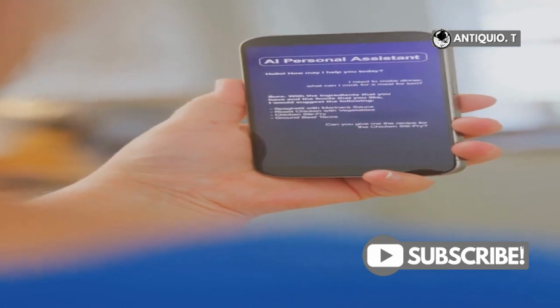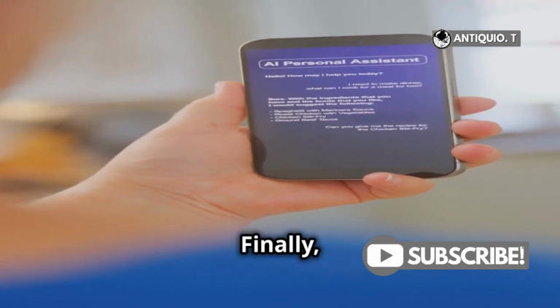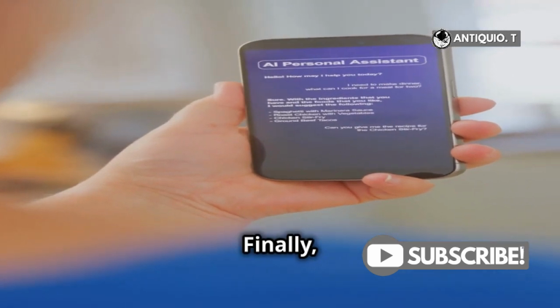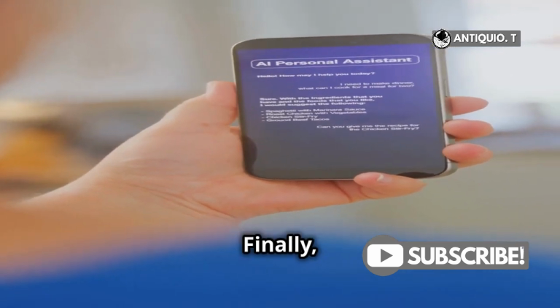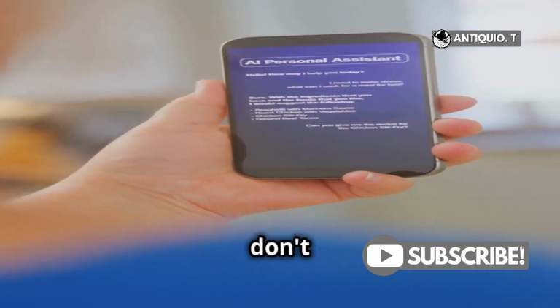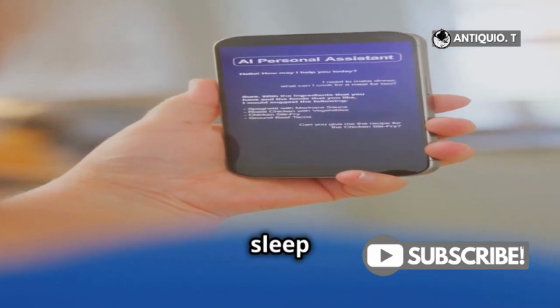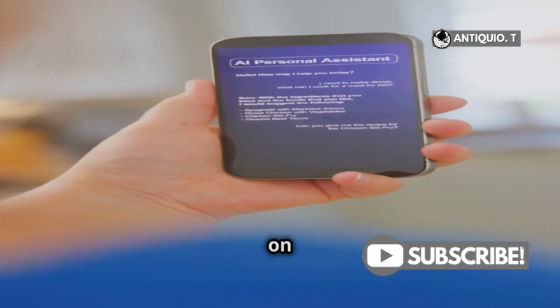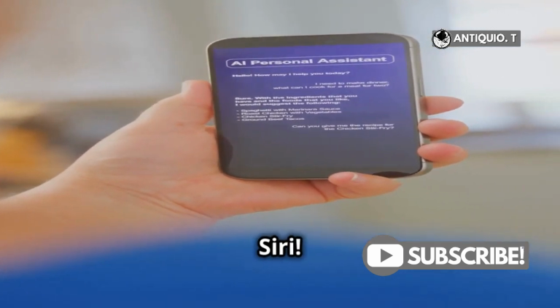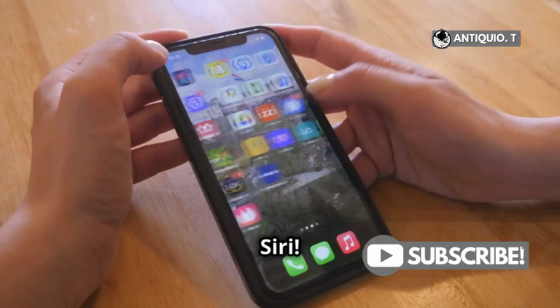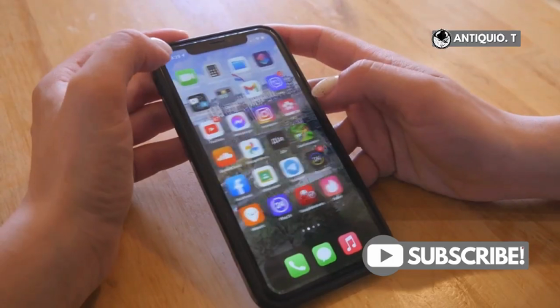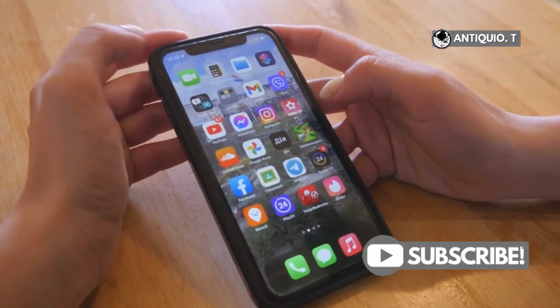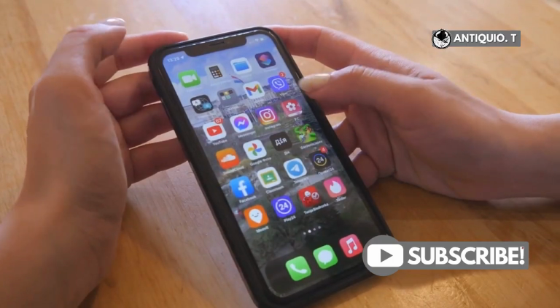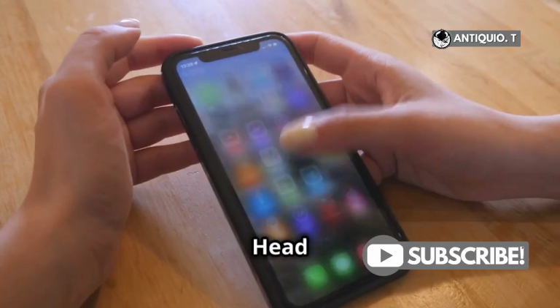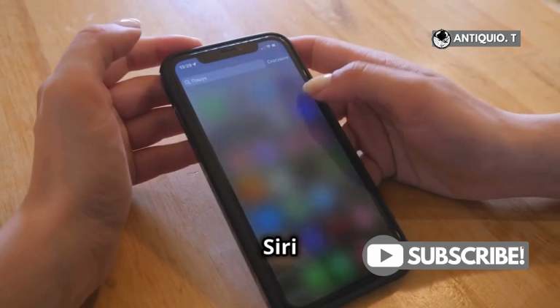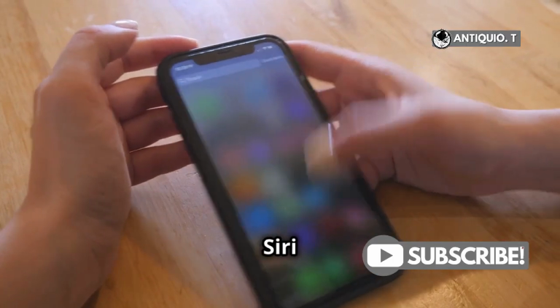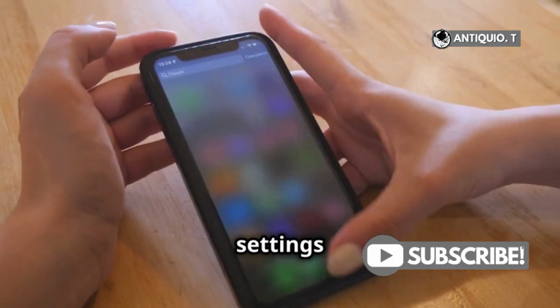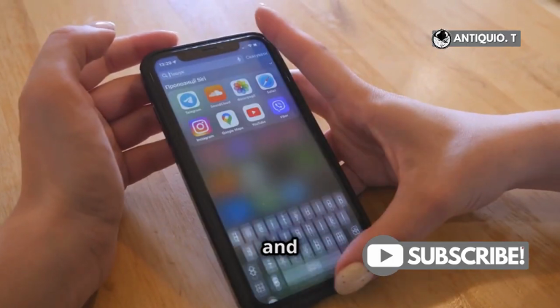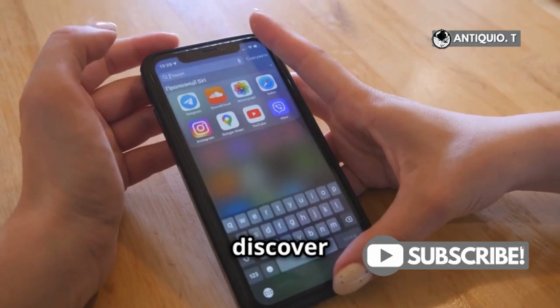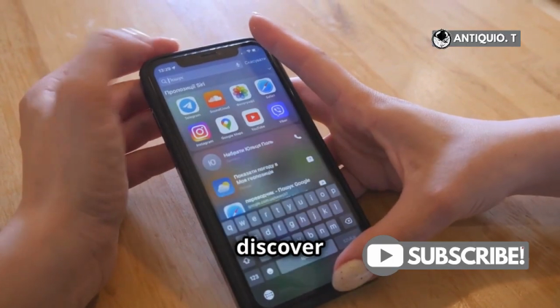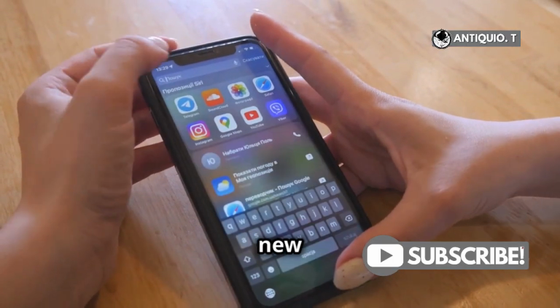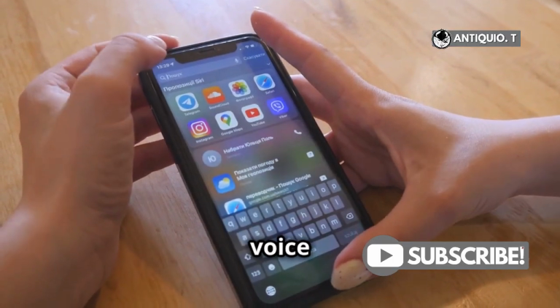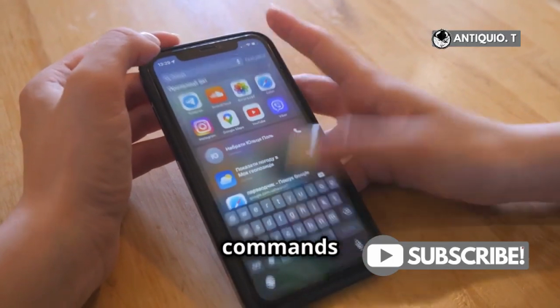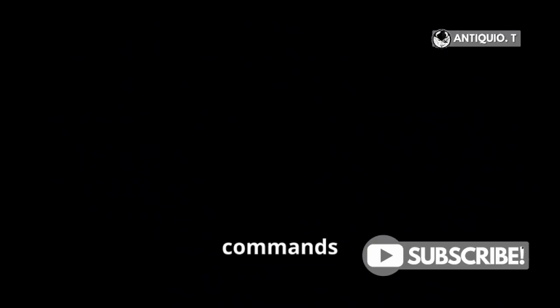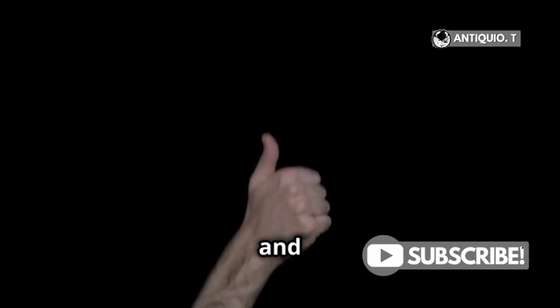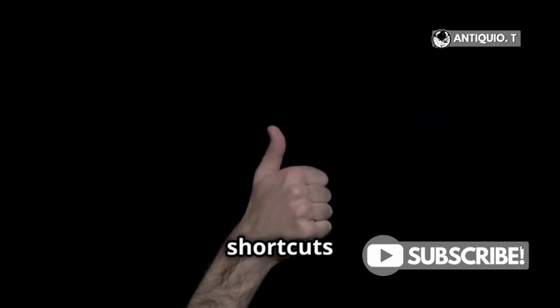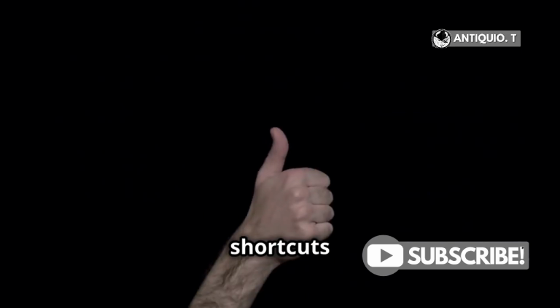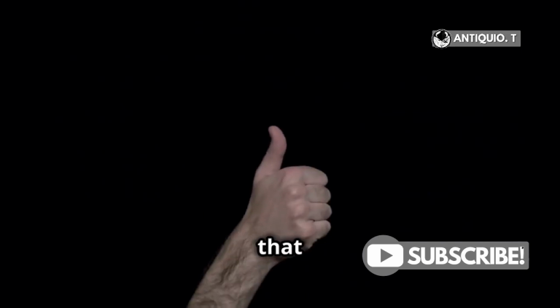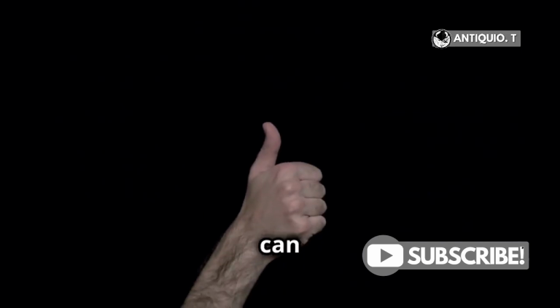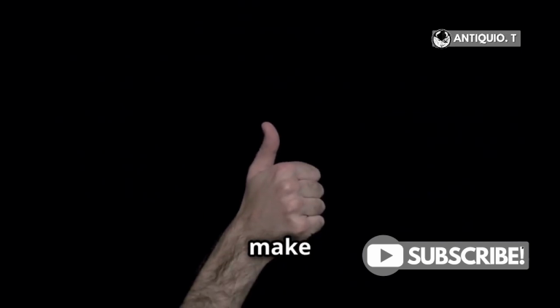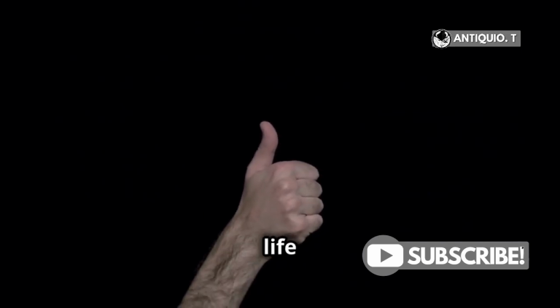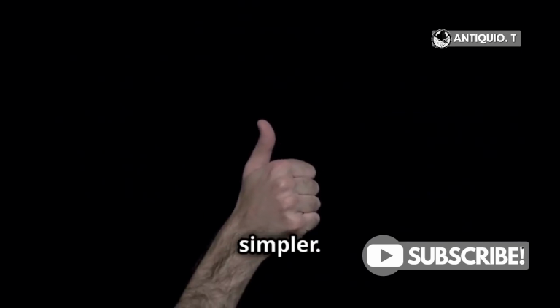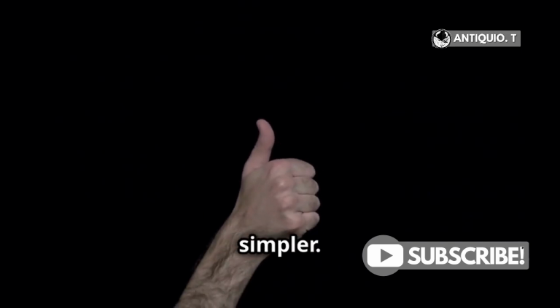Finally, don't sleep on Siri. Head to Siri Settings and discover new voice commands and shortcuts that can make your life simpler.